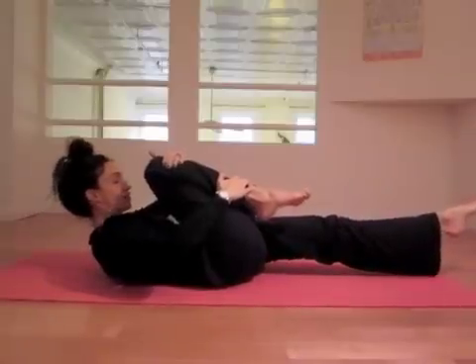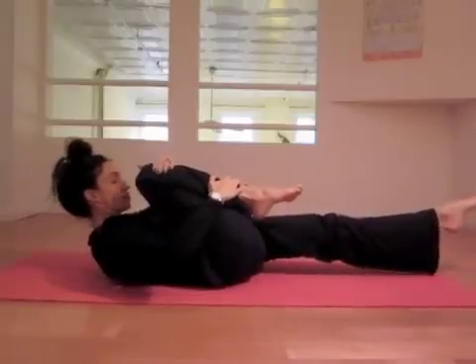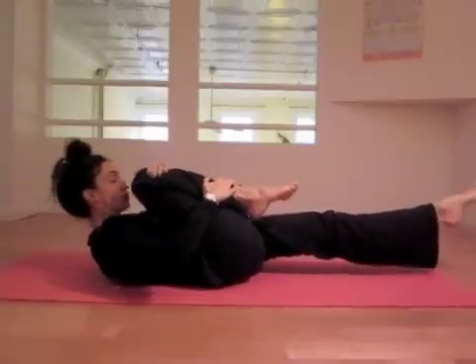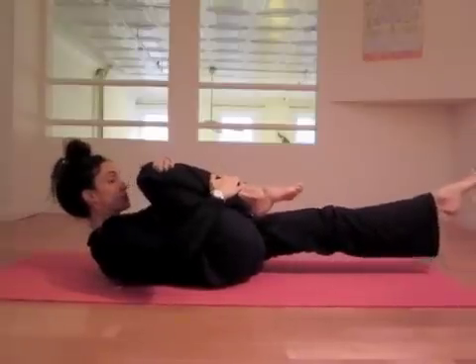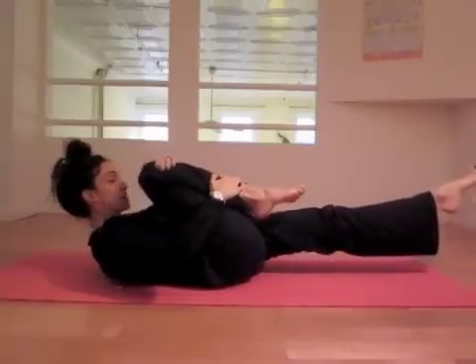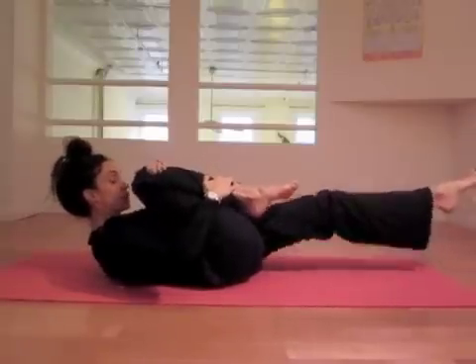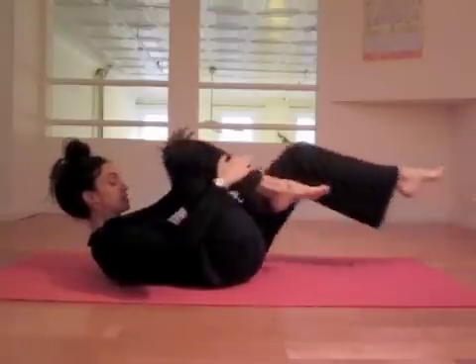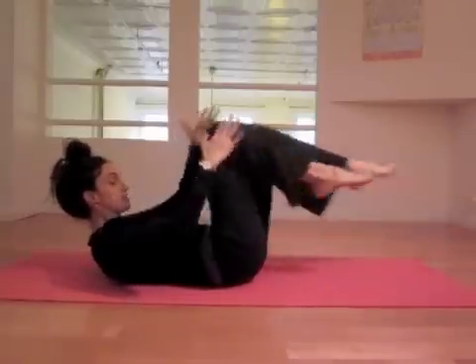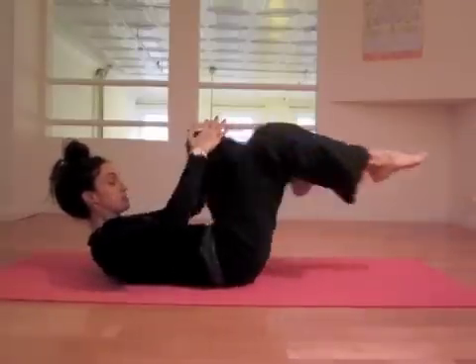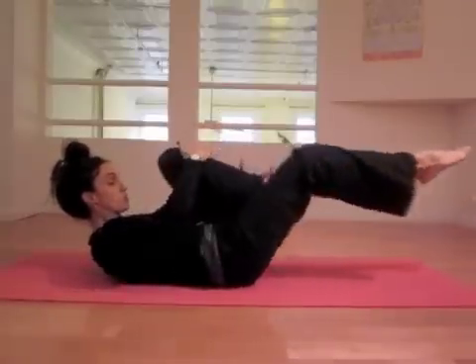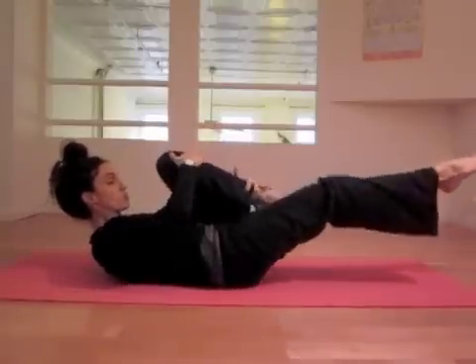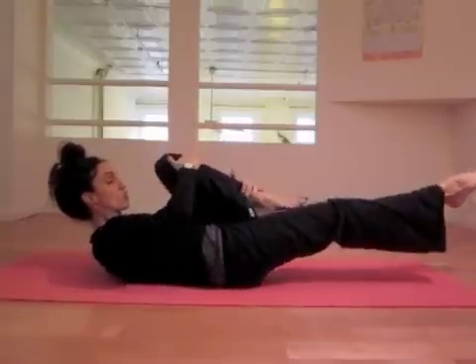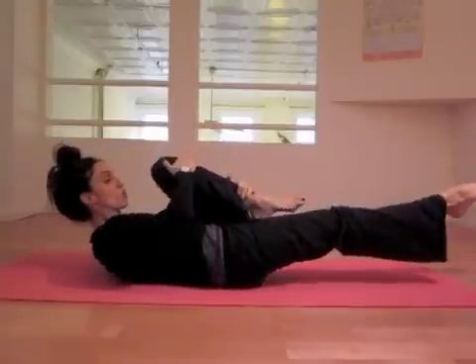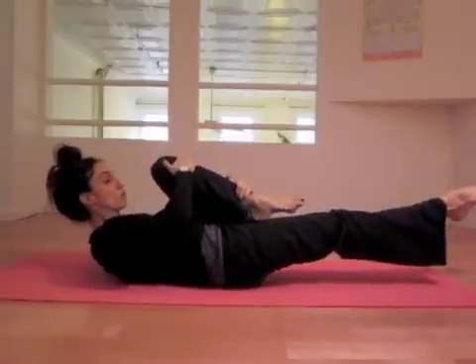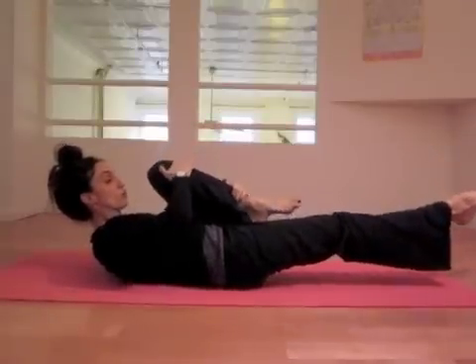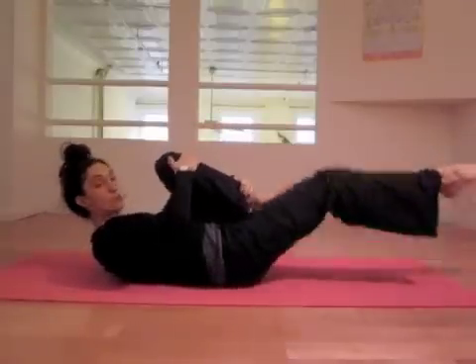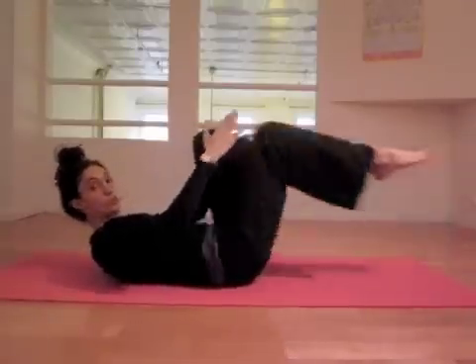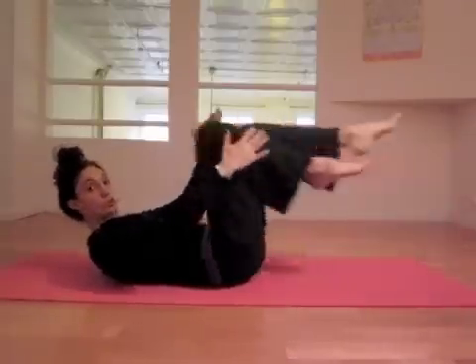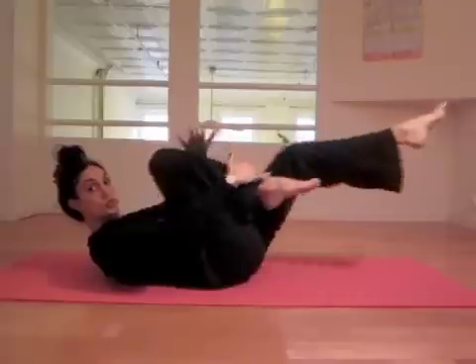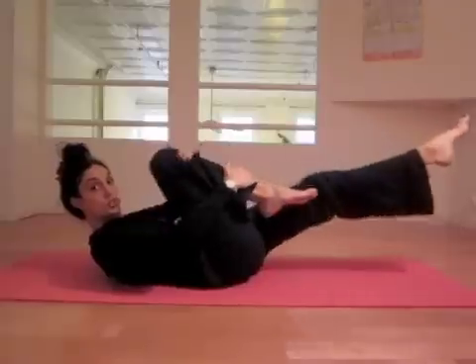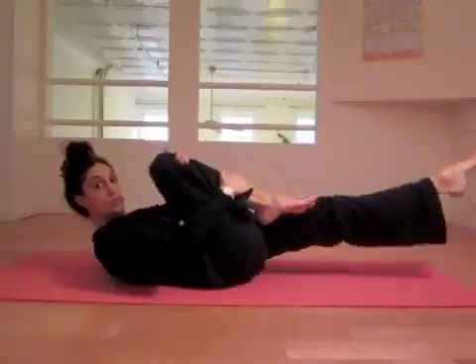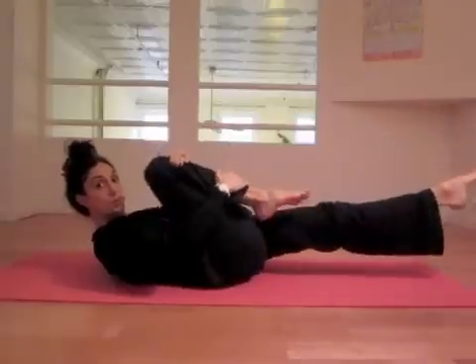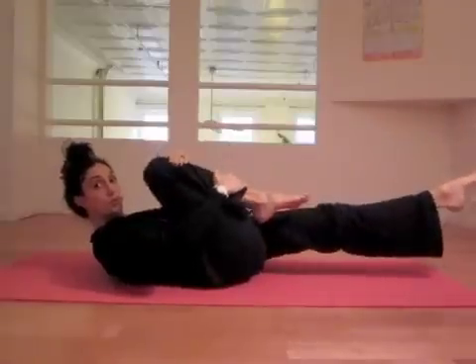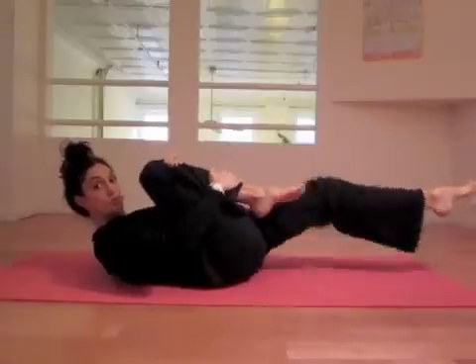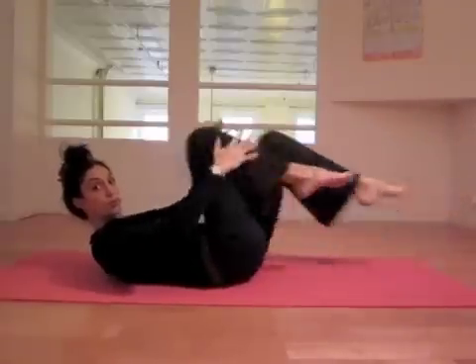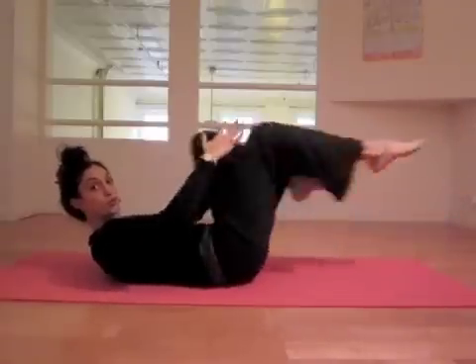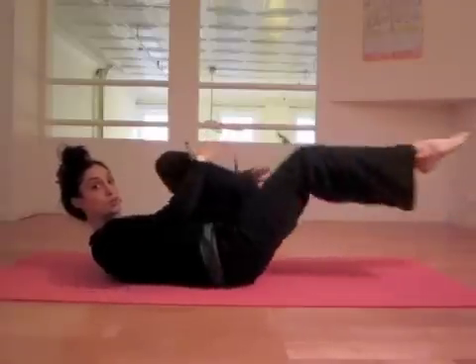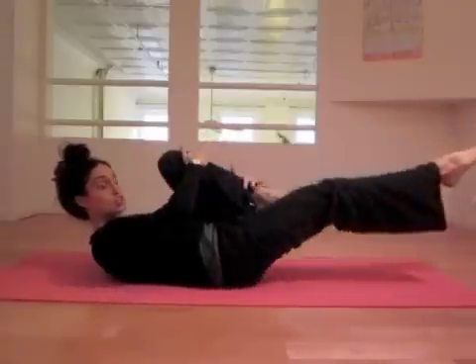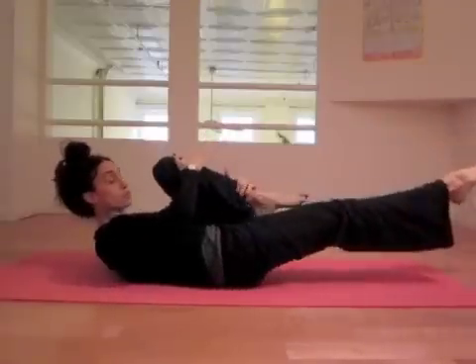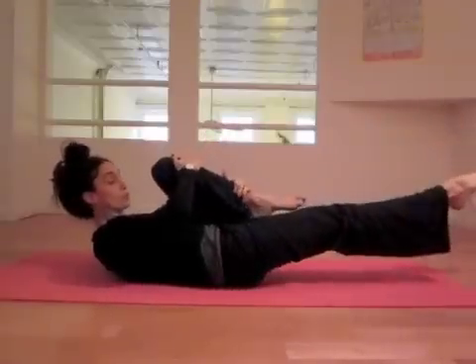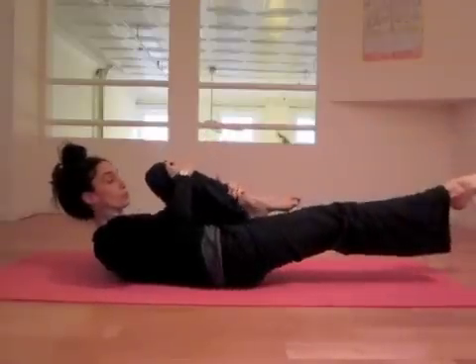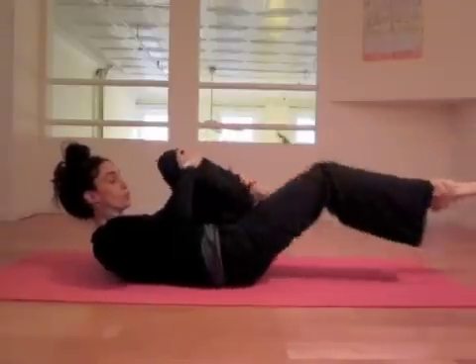You're going to pull this leg, twist and switch. Pull, pull, switch. Pull, pull, switch. Pull, pull.